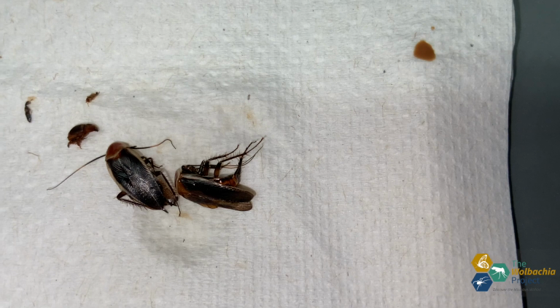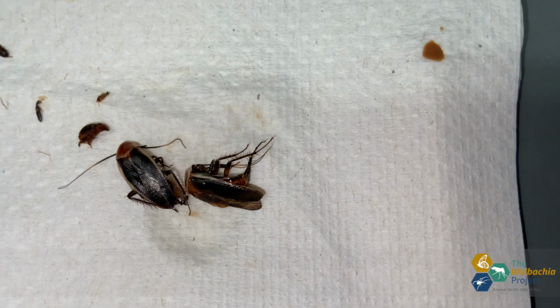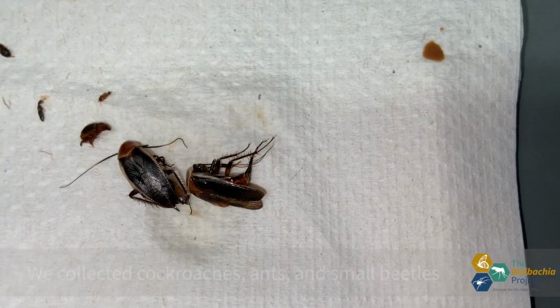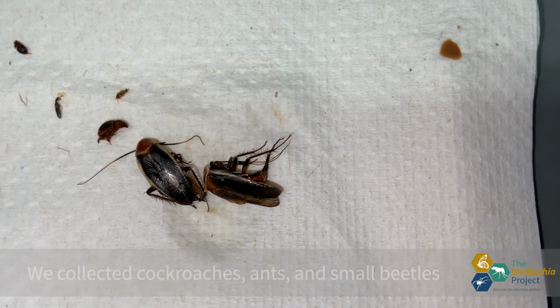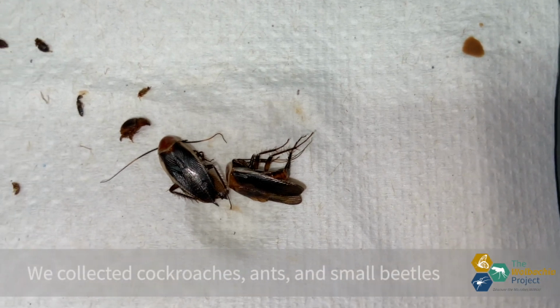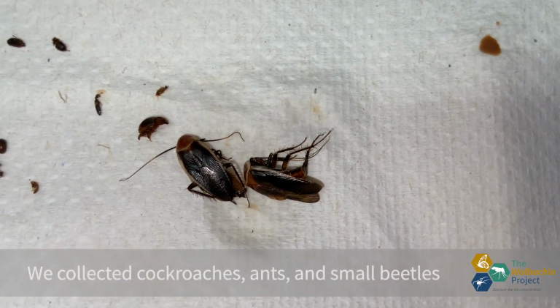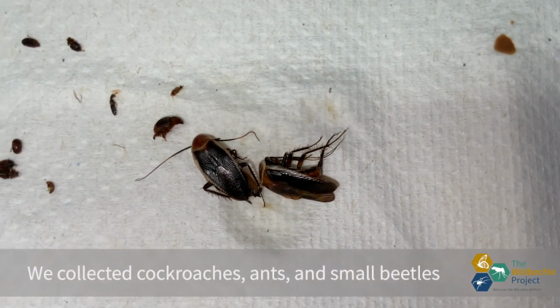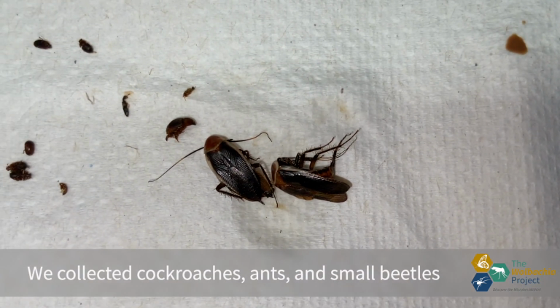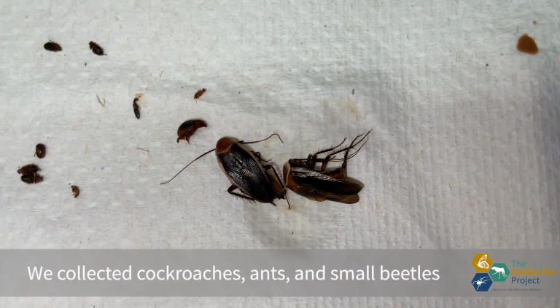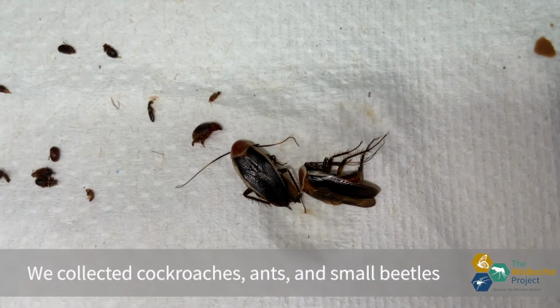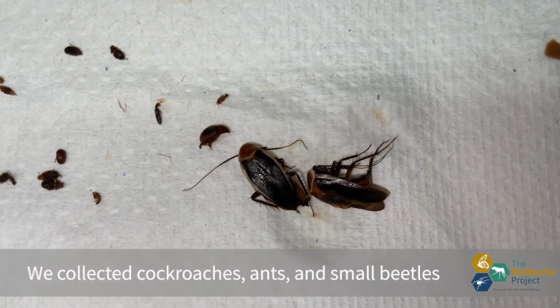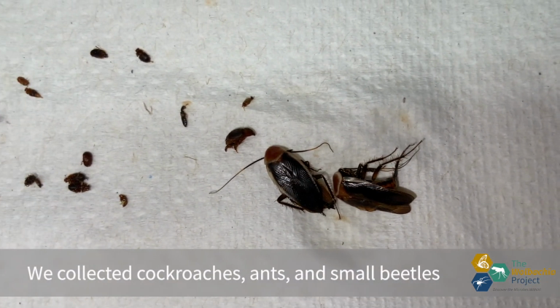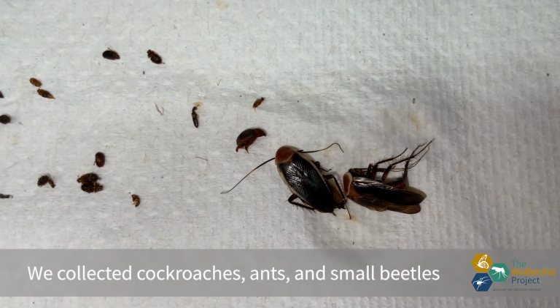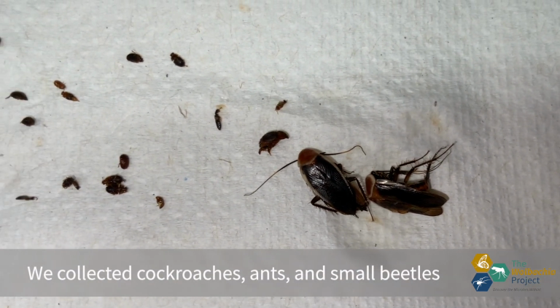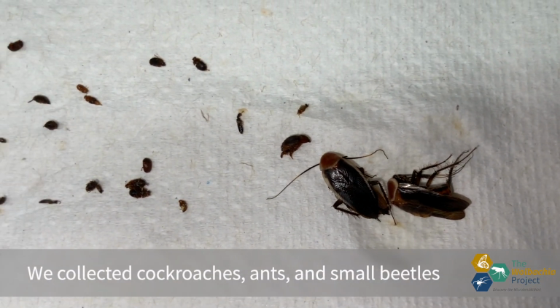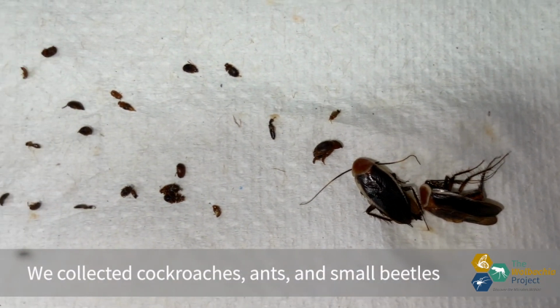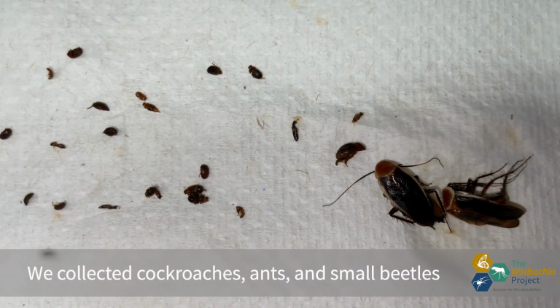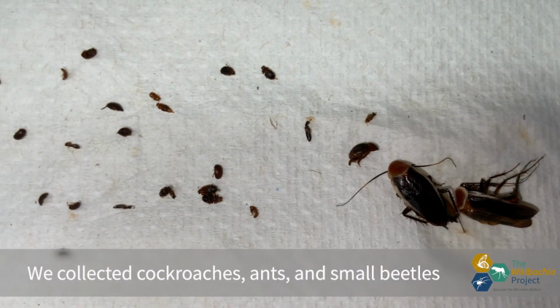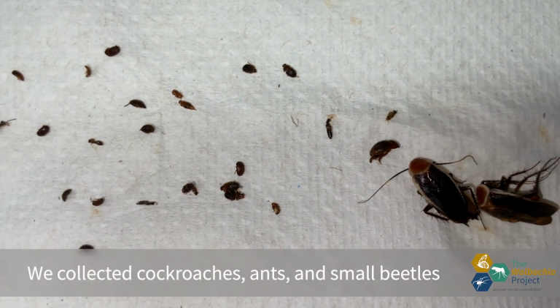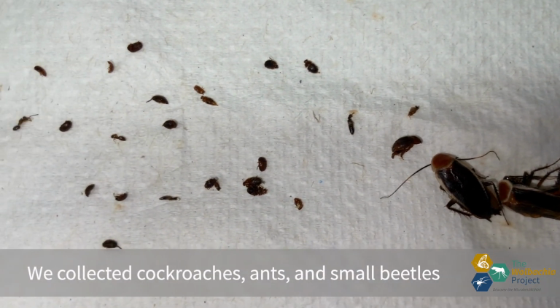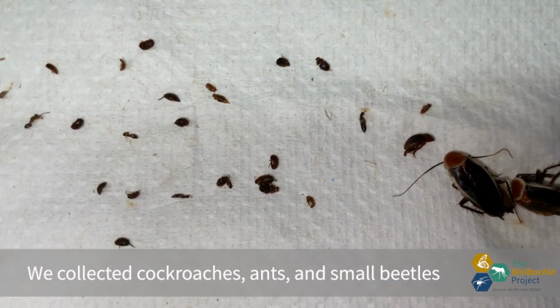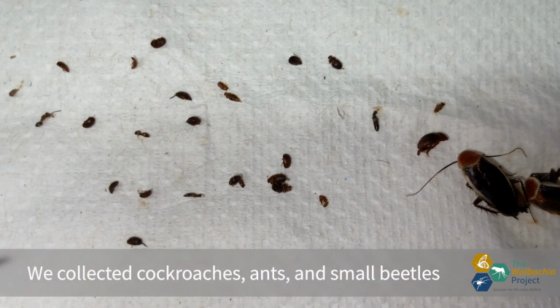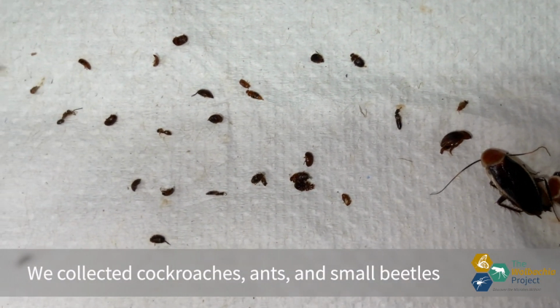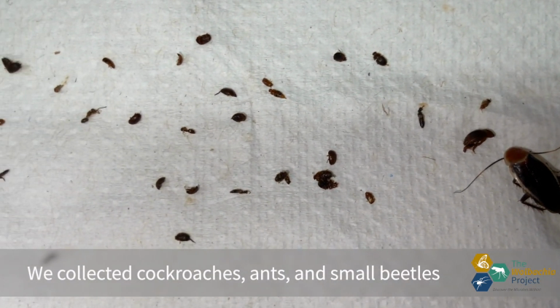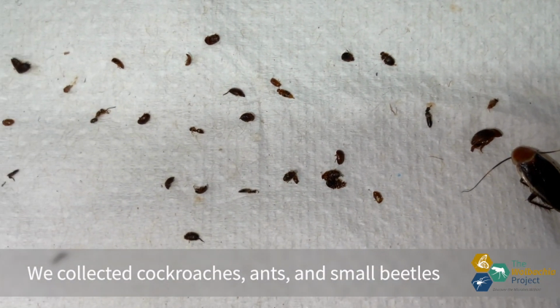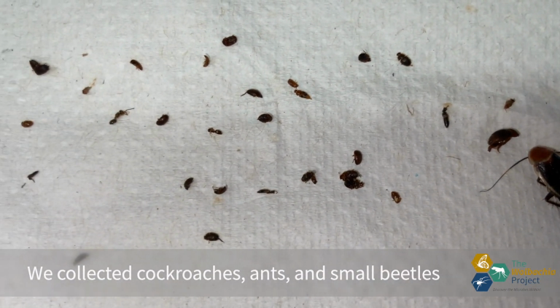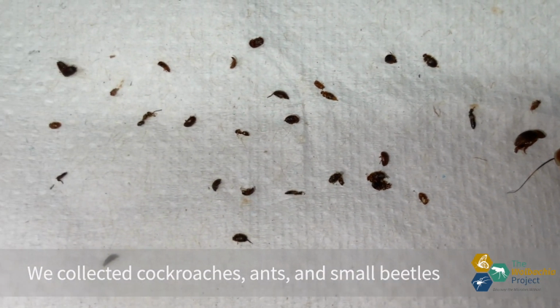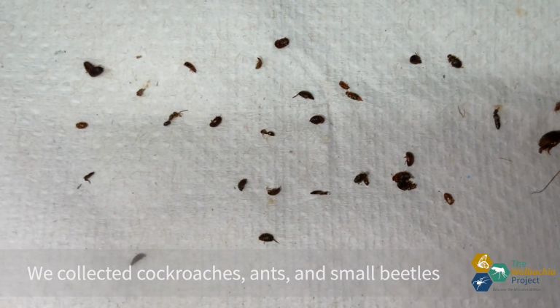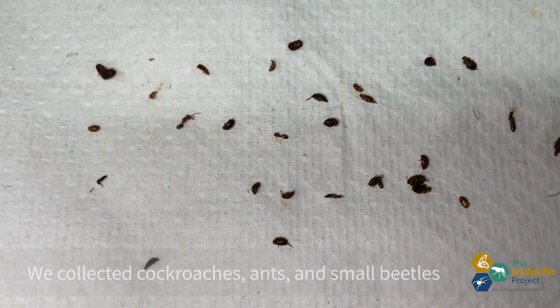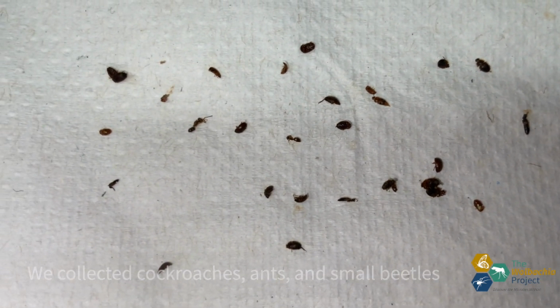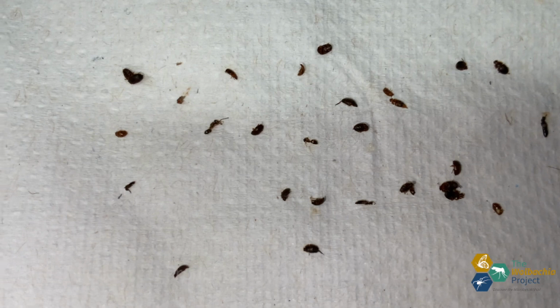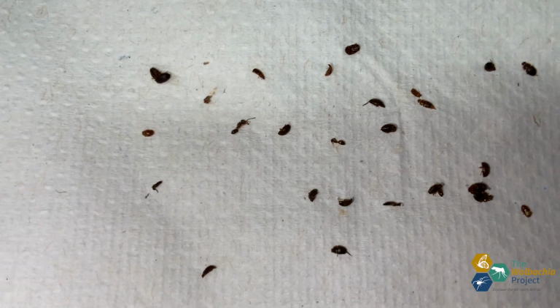I will now move on to lab one insect identification to start the Wolbachia Project lab series. Peace.